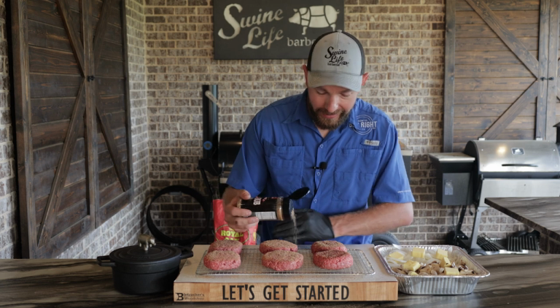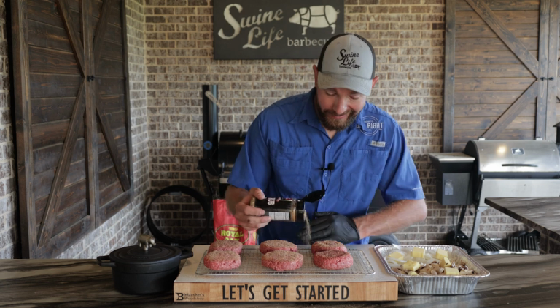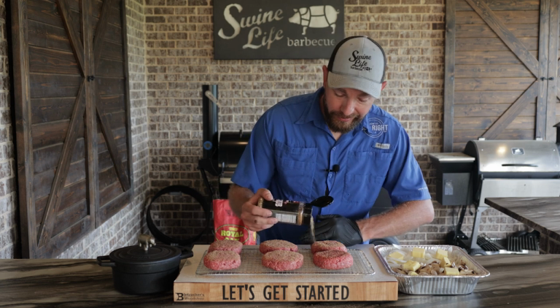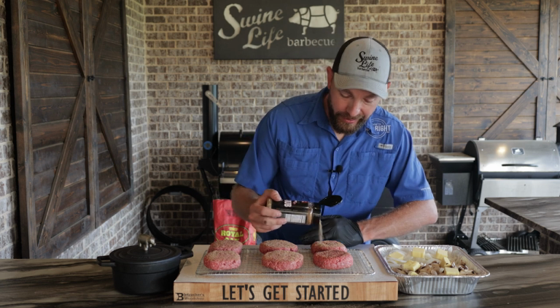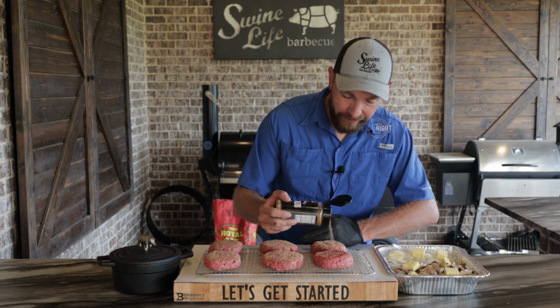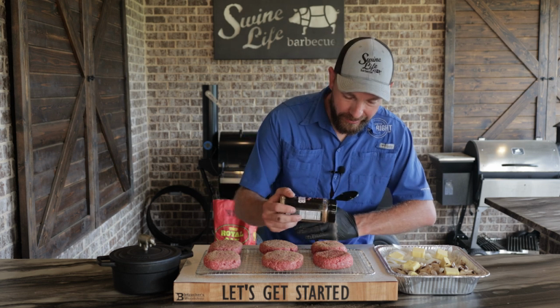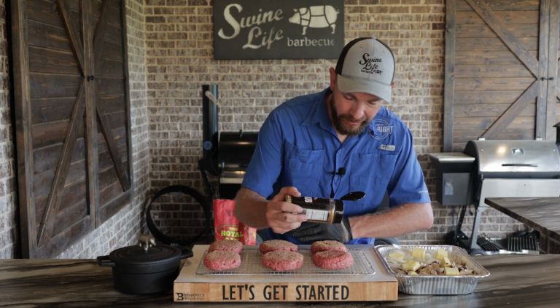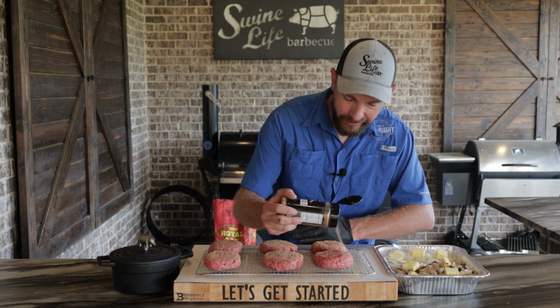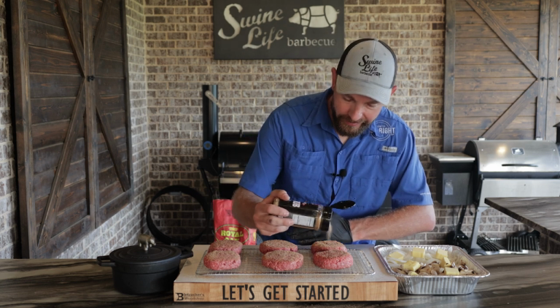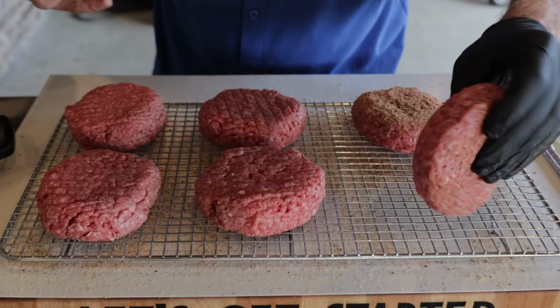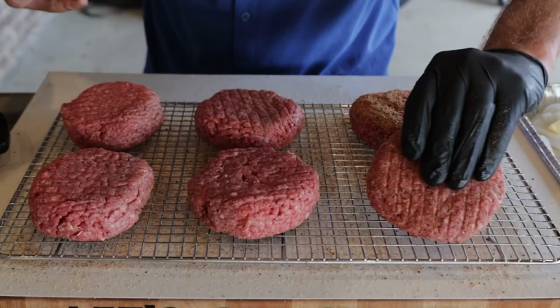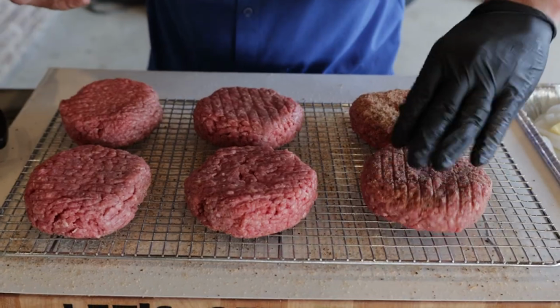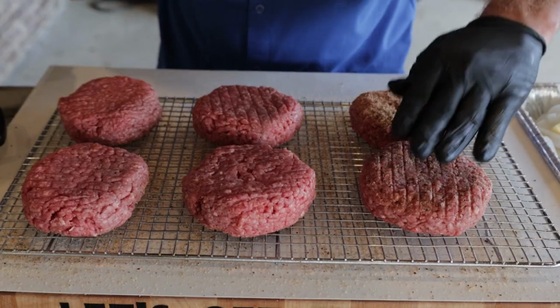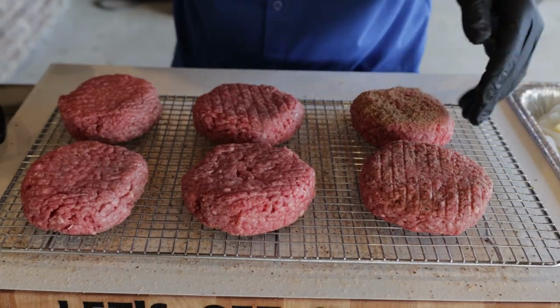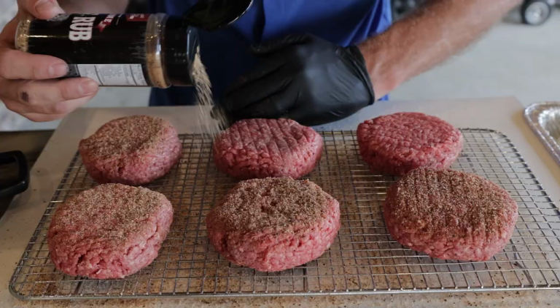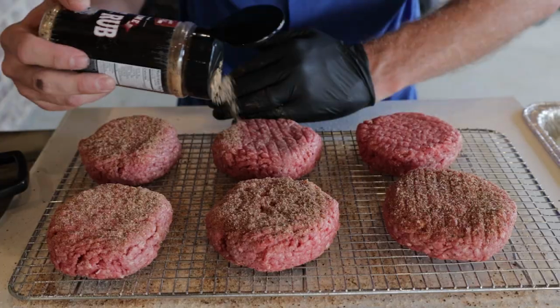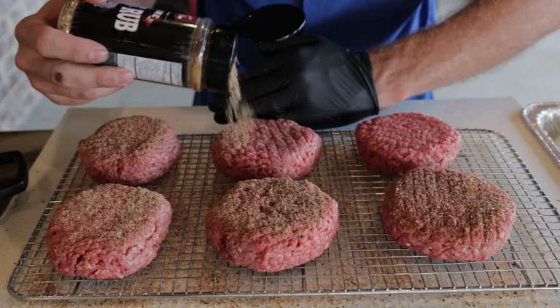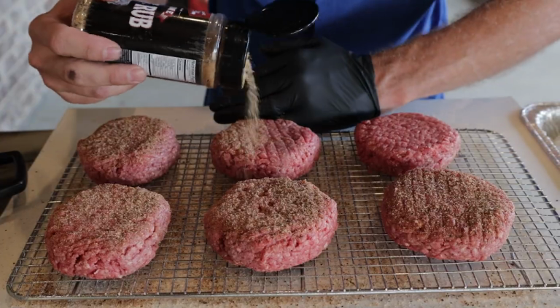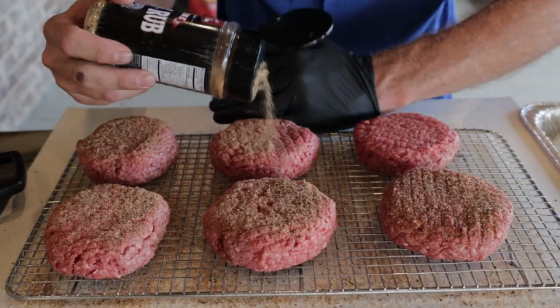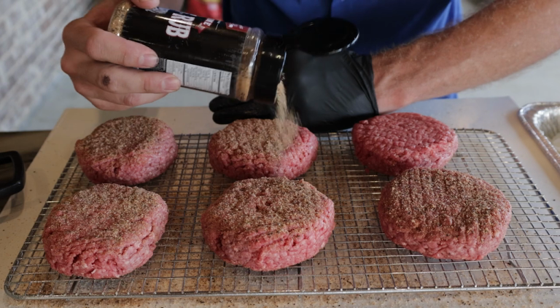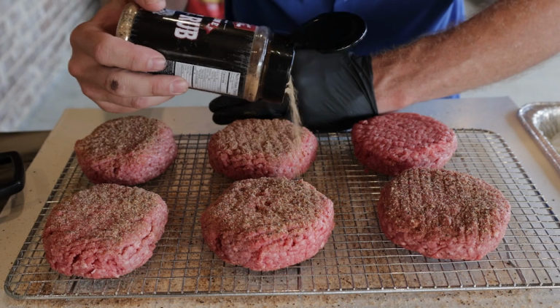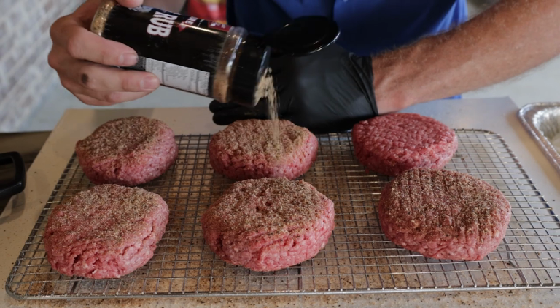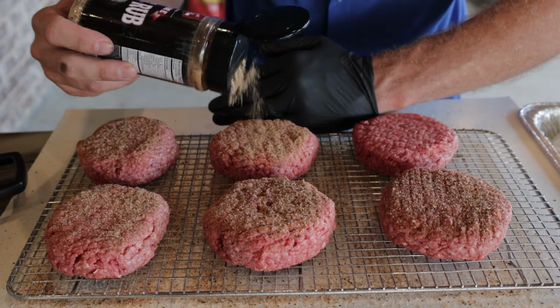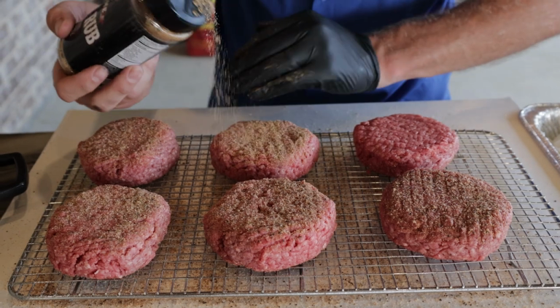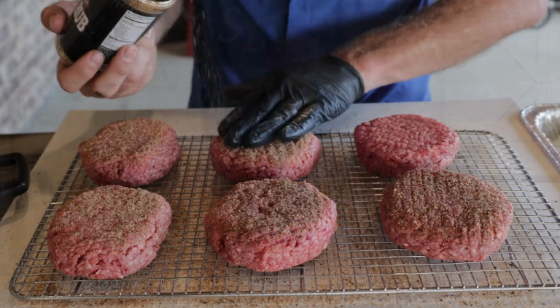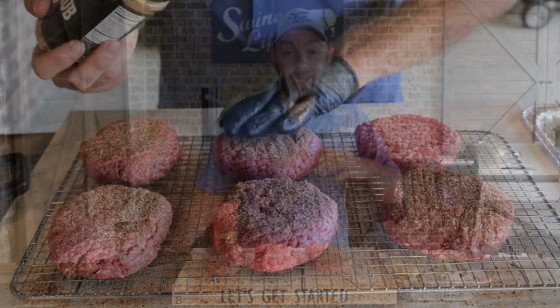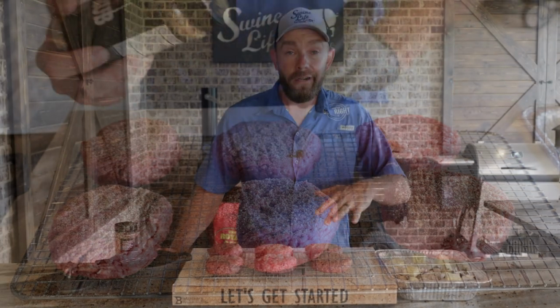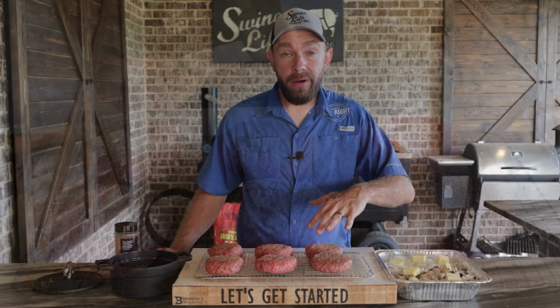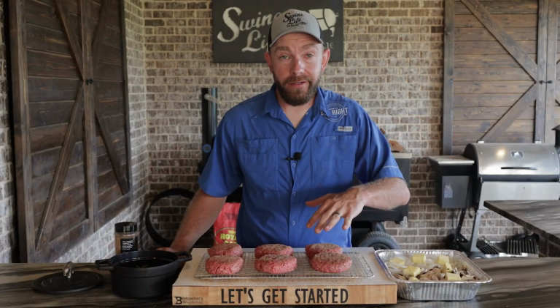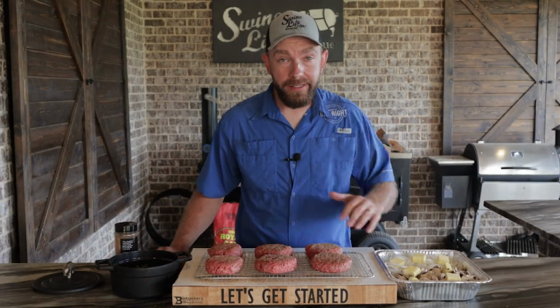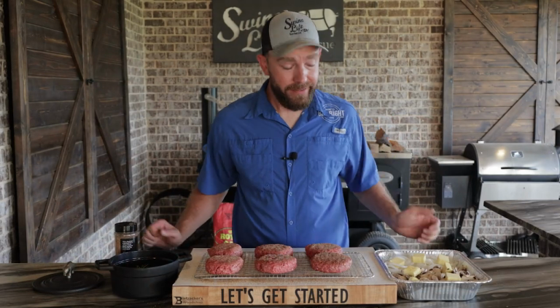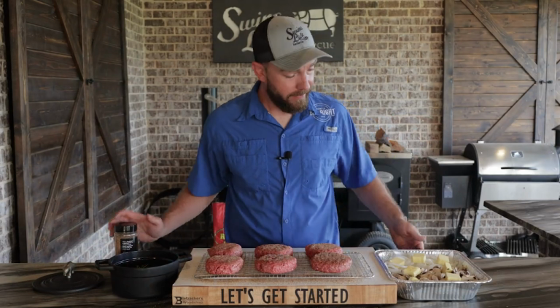Again, these are no-flip burgers. Get them flipped over — same thing — get them with that prime beef. So we got our burgers seasoned.